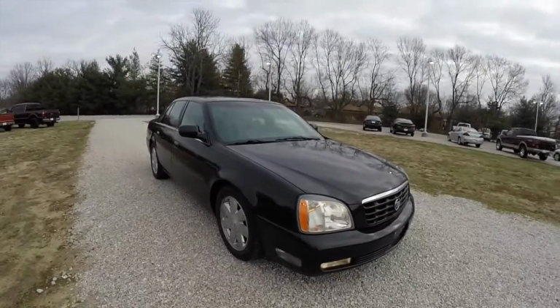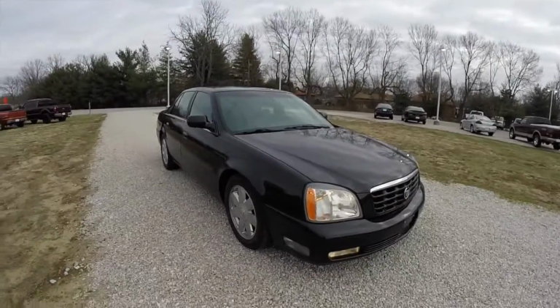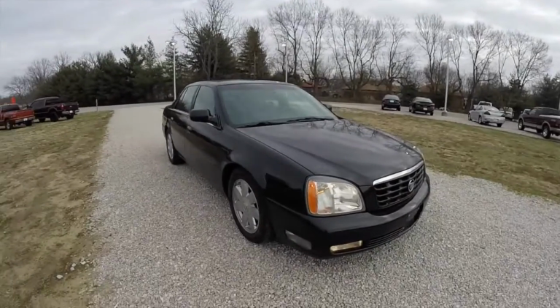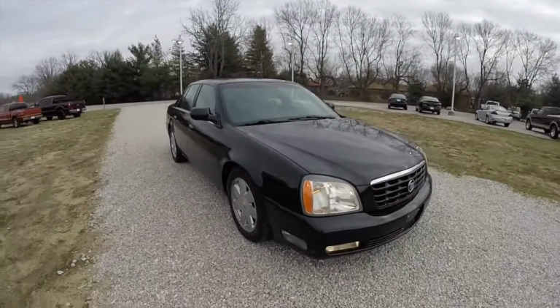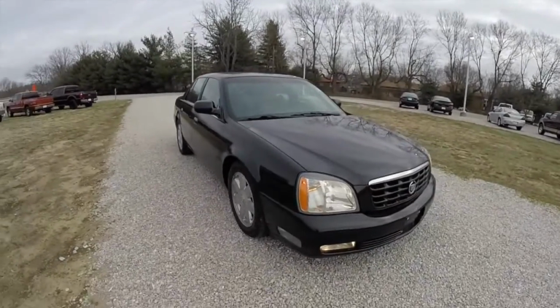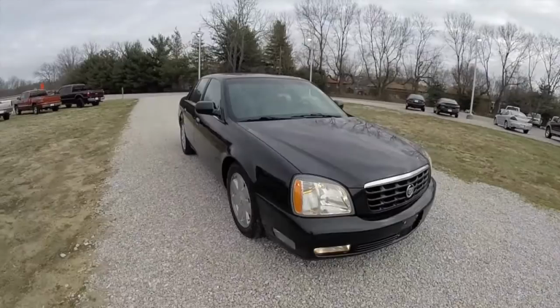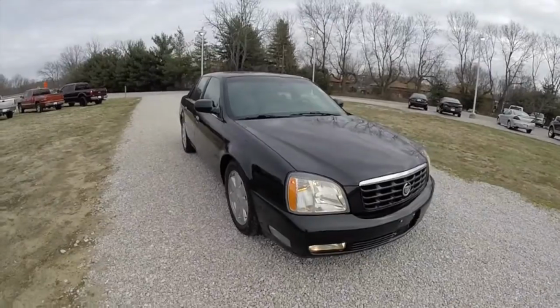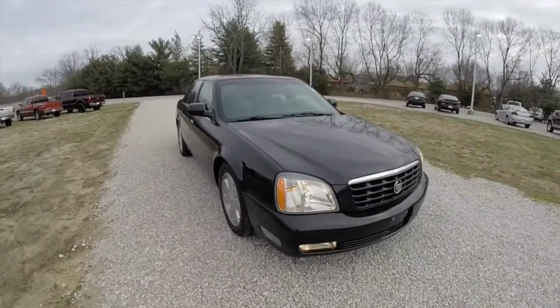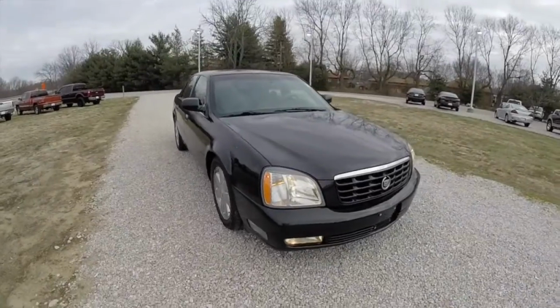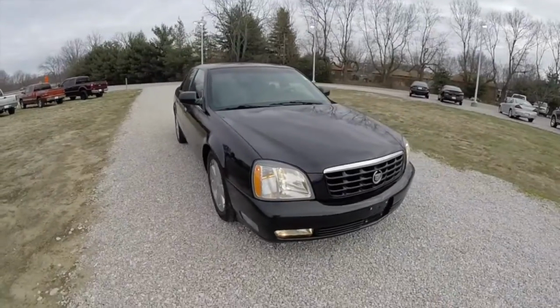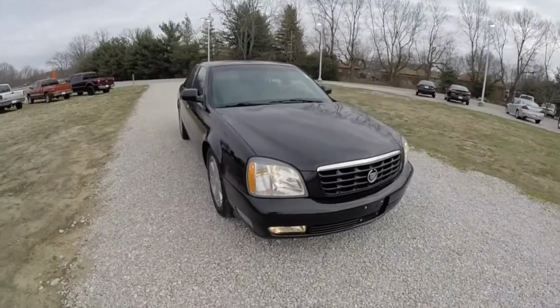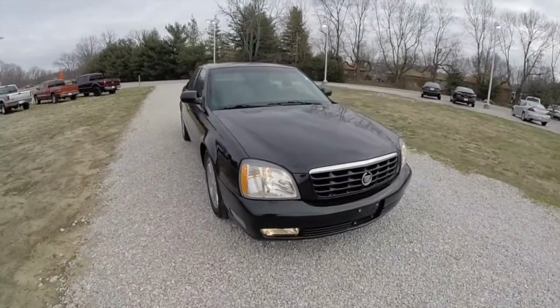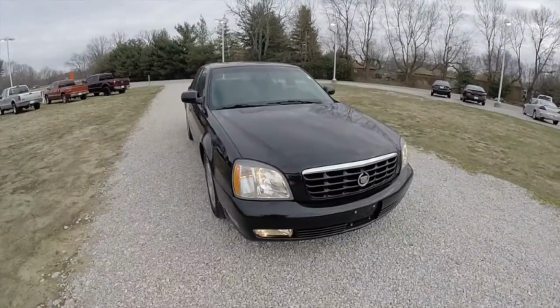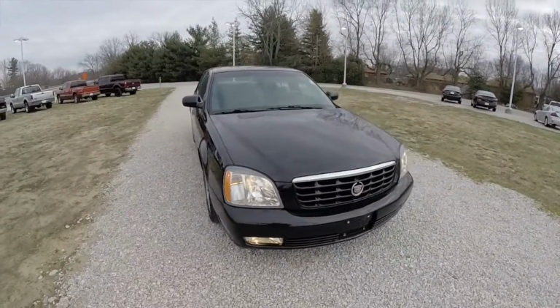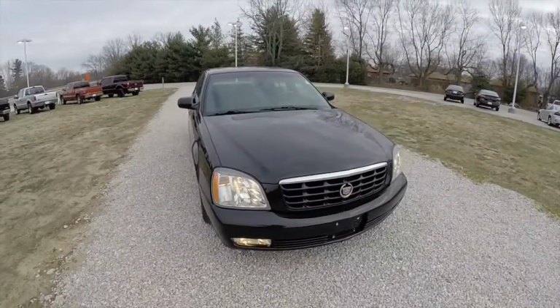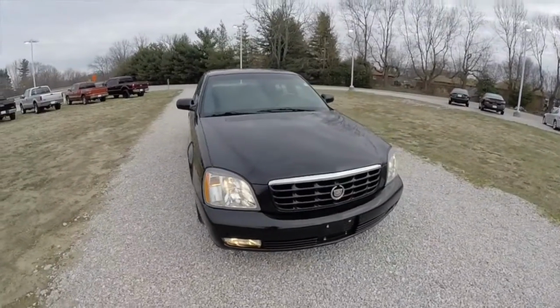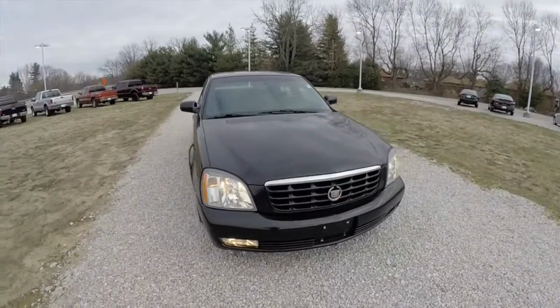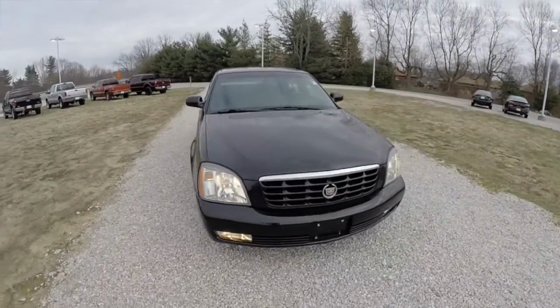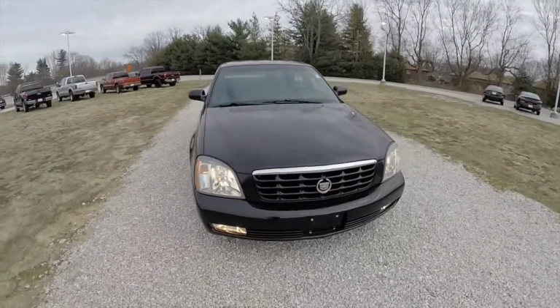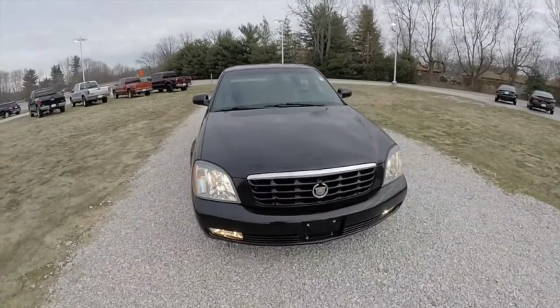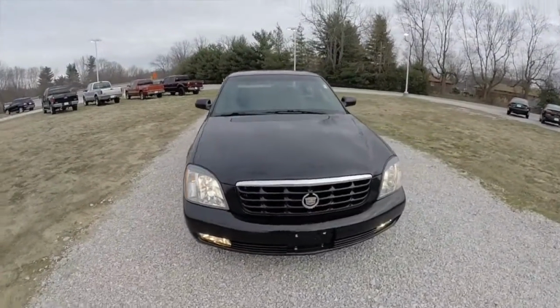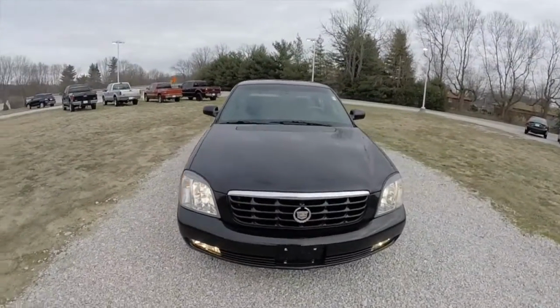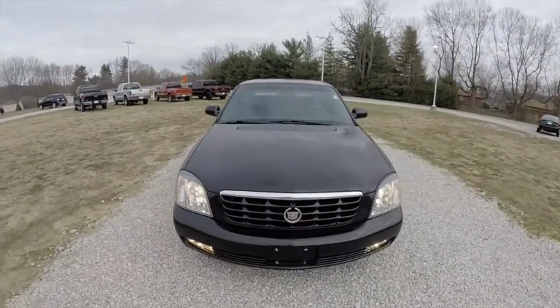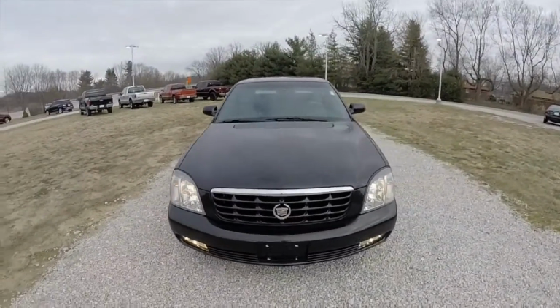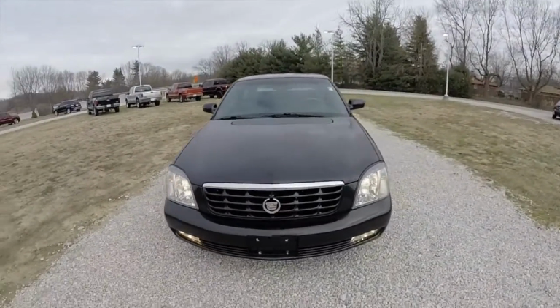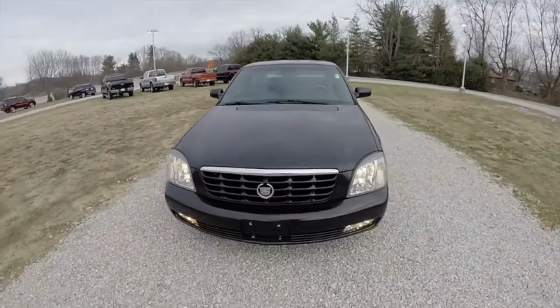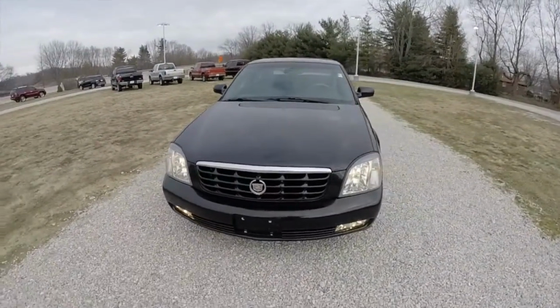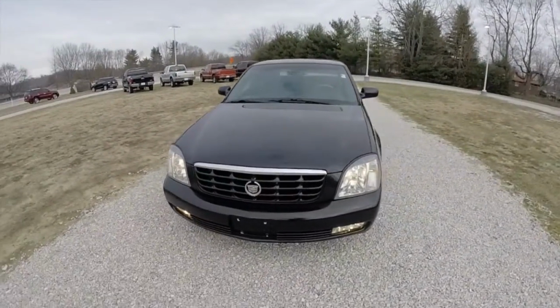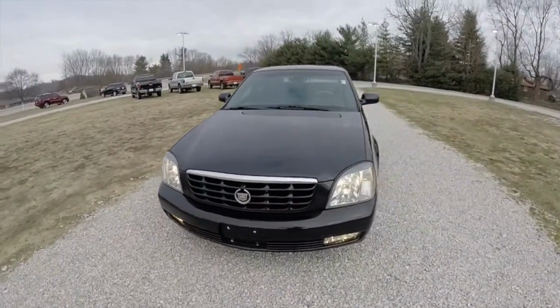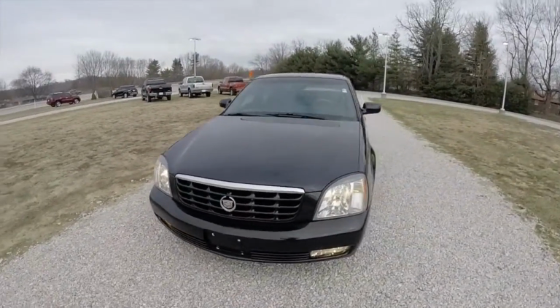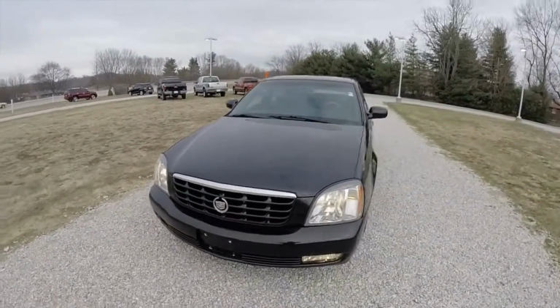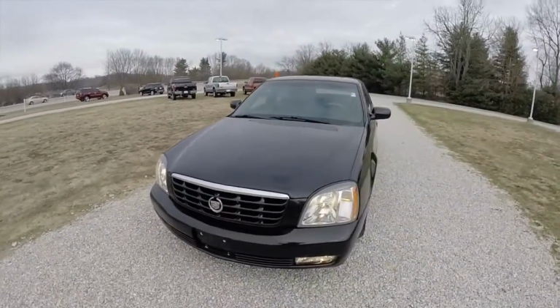Hello everyone. Today we're going to take a quick walk around and look at this 2005 Cadillac DTS.